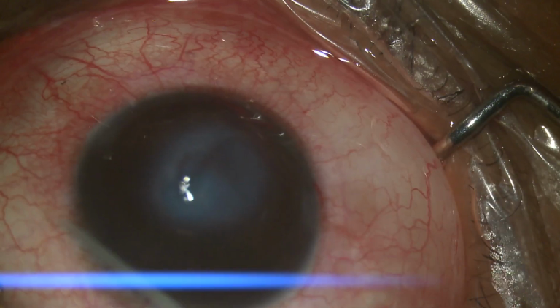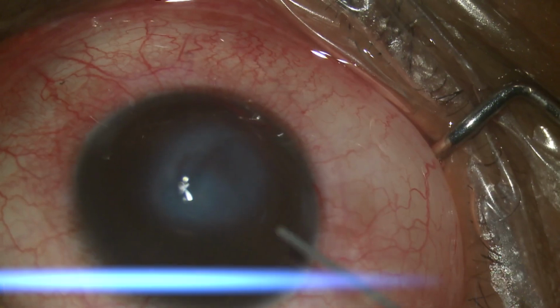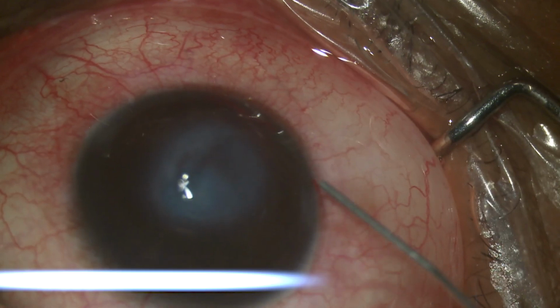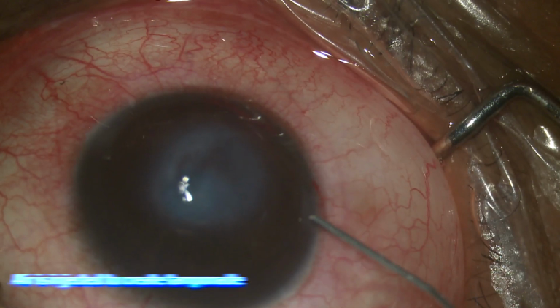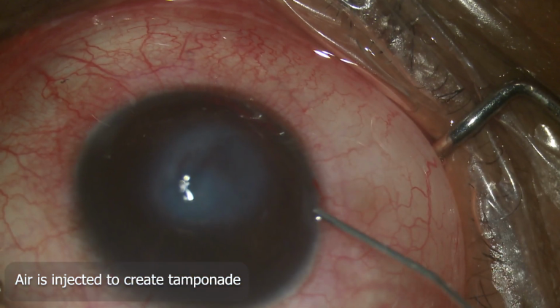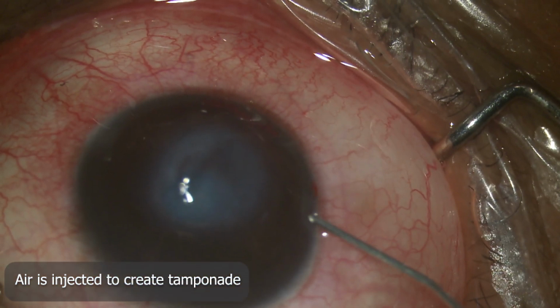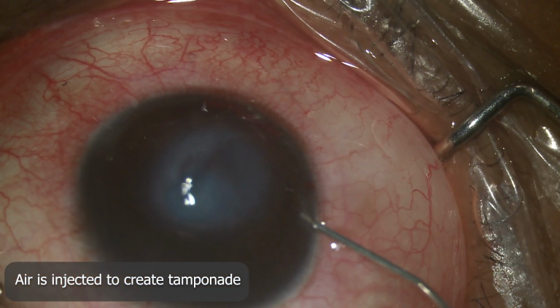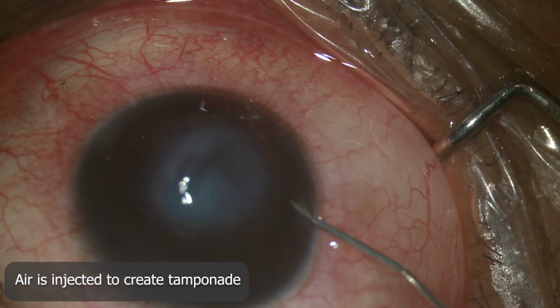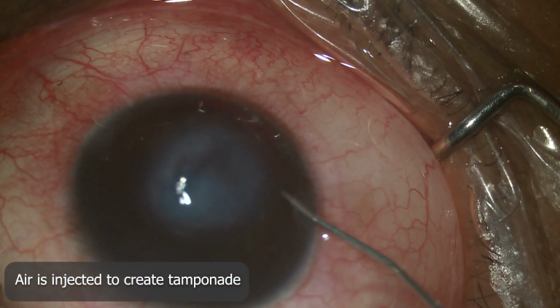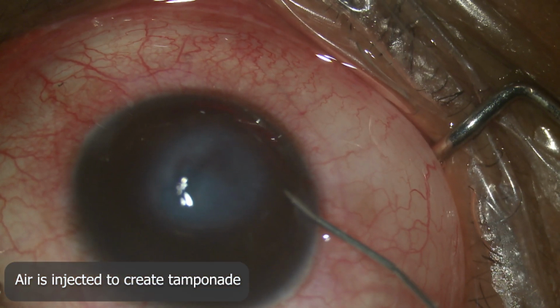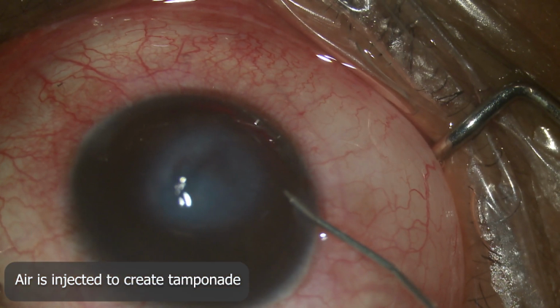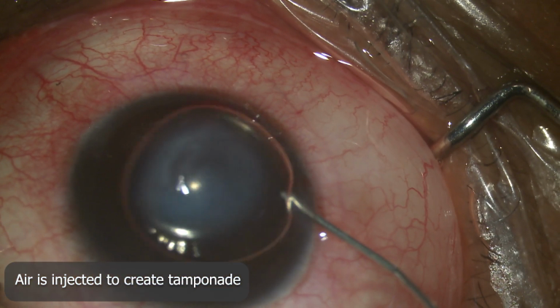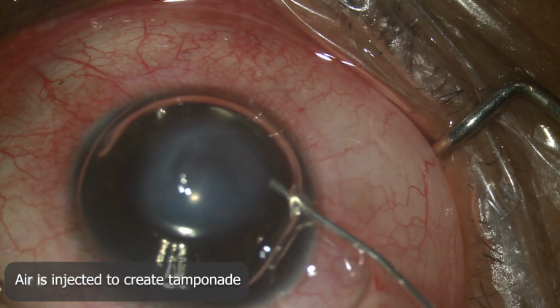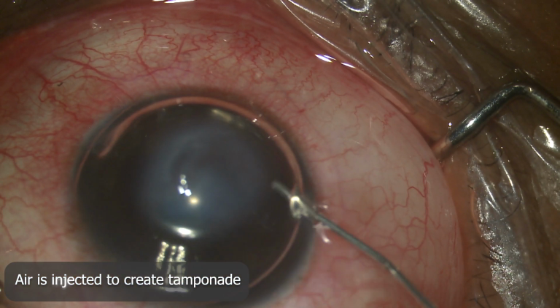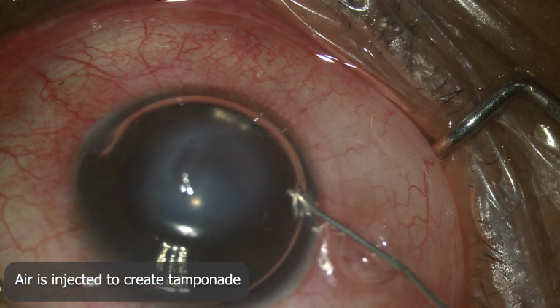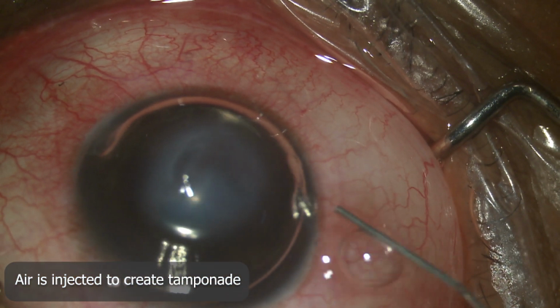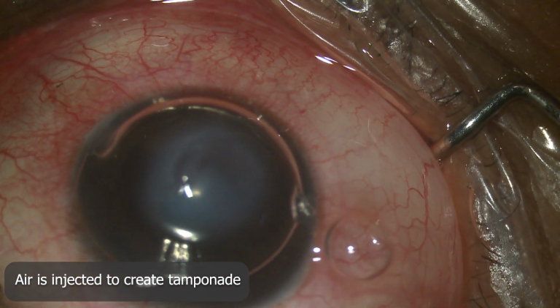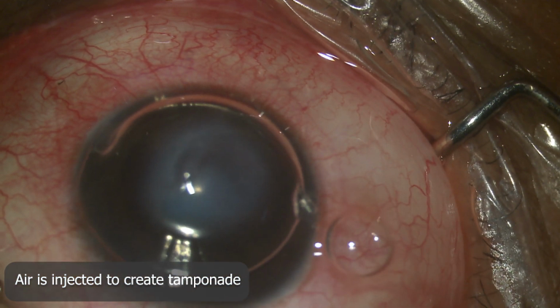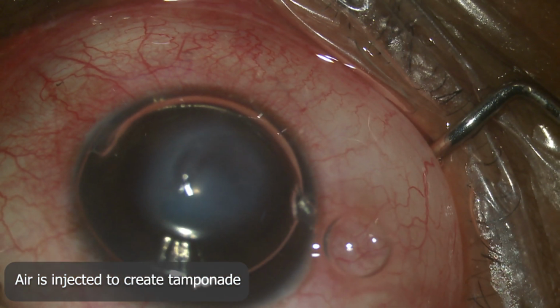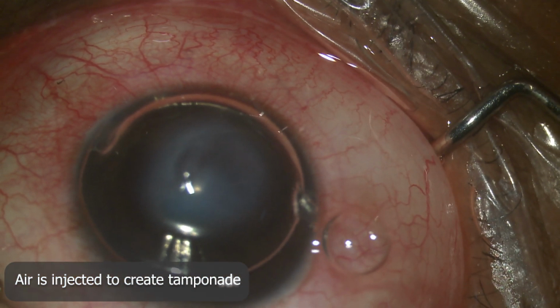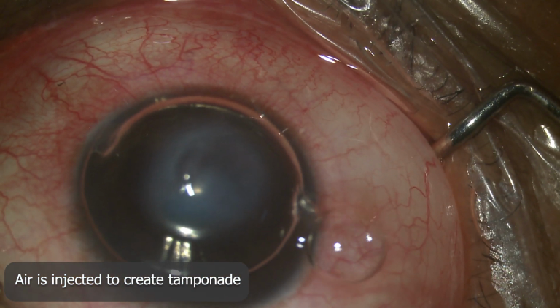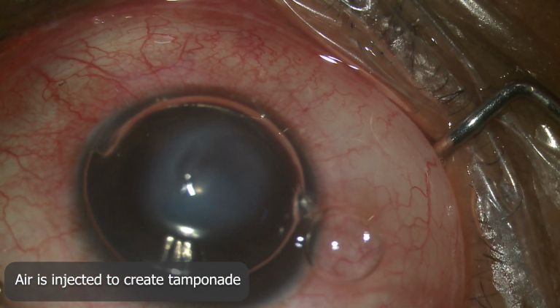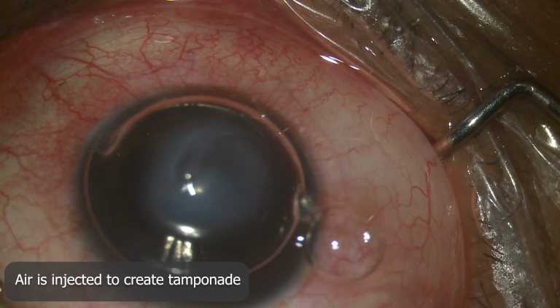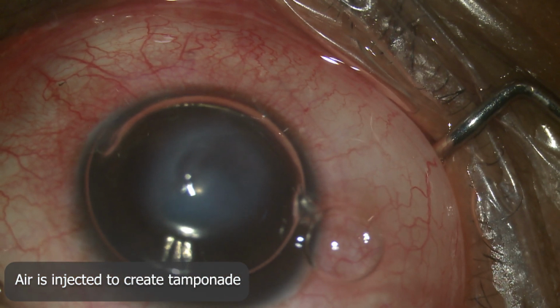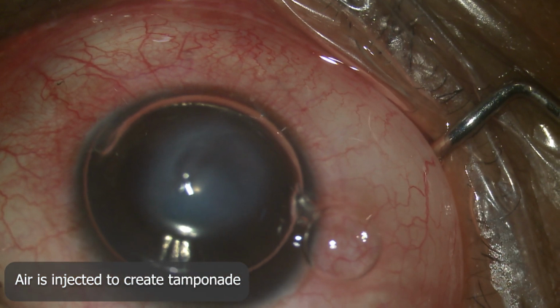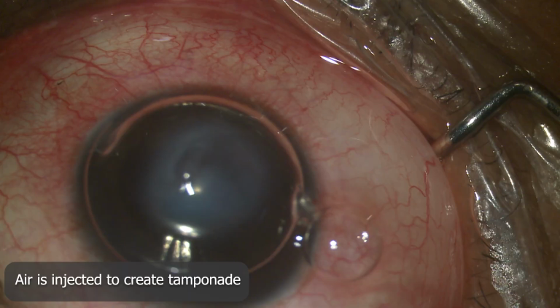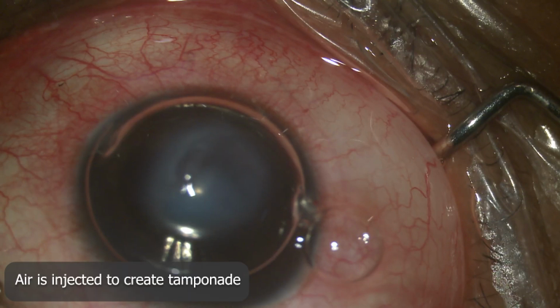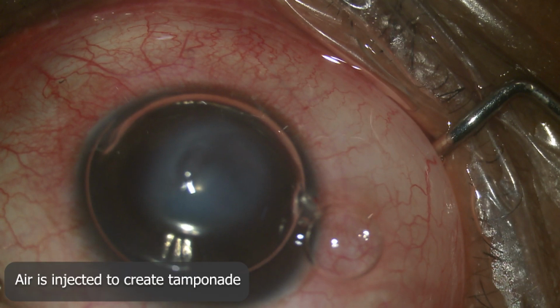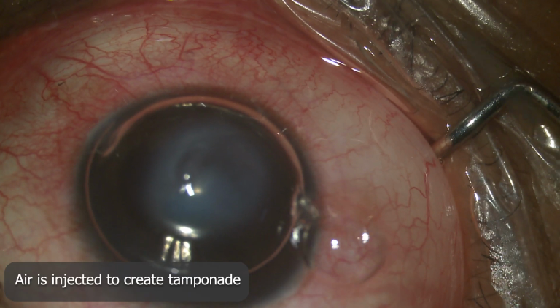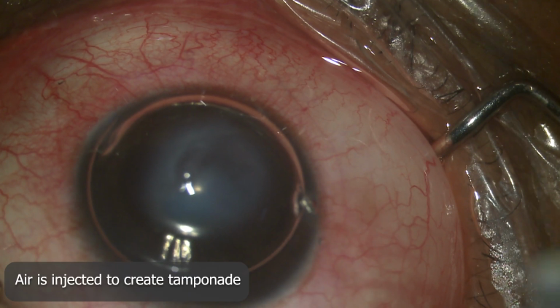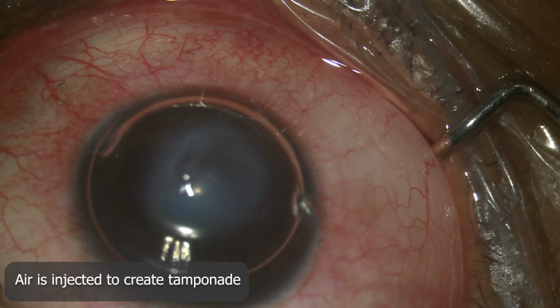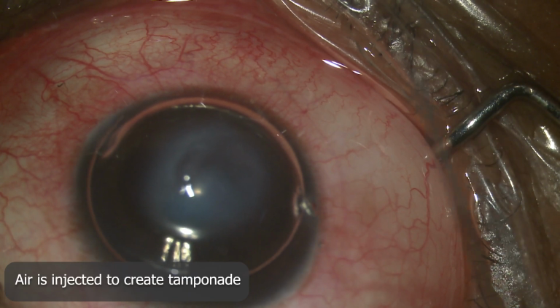Air is now injected into the anterior chamber so as to create a tamponade and enable Descemet's membrane suturing.